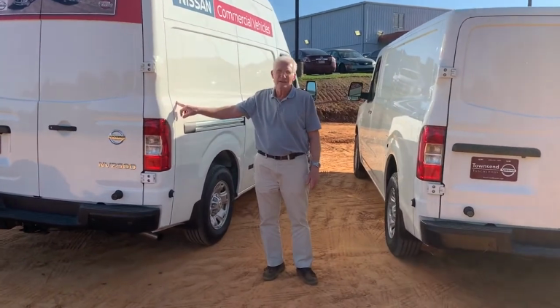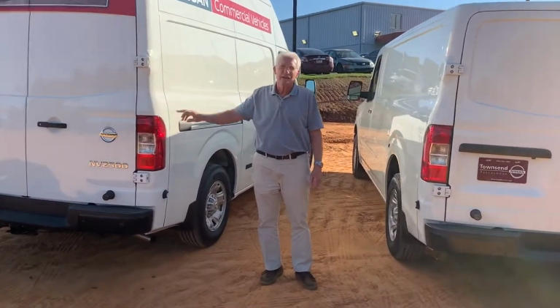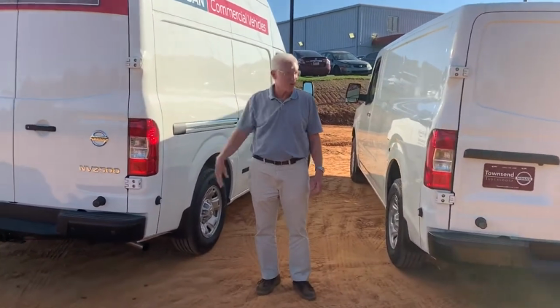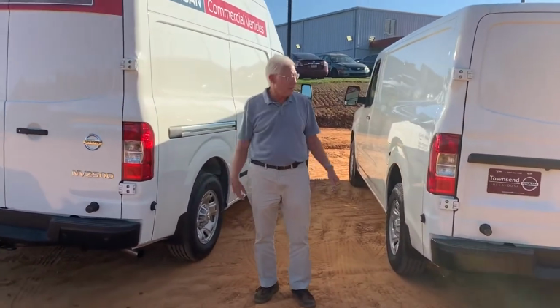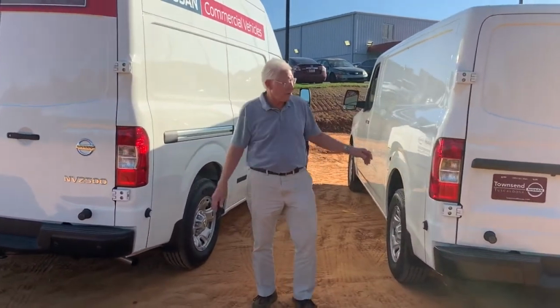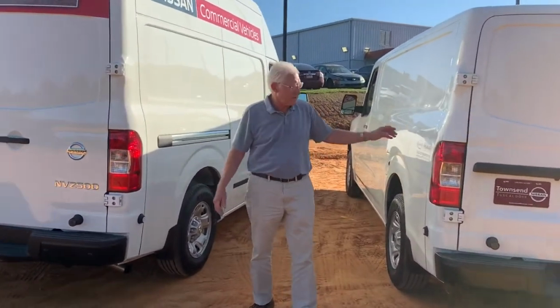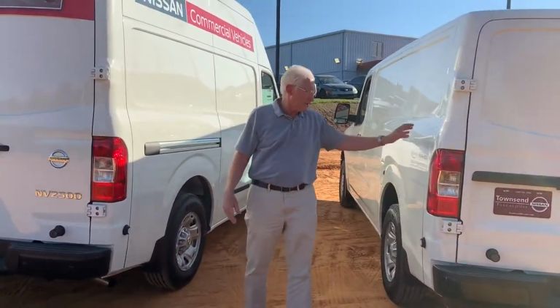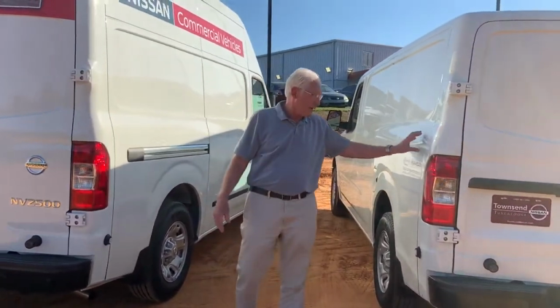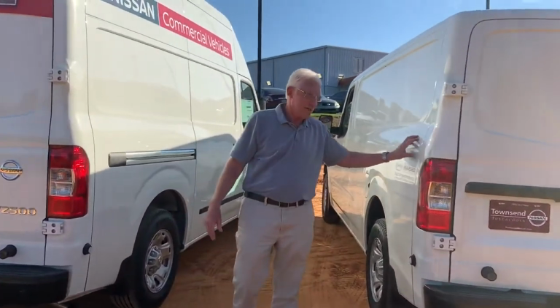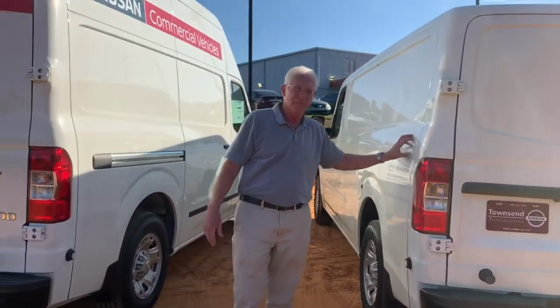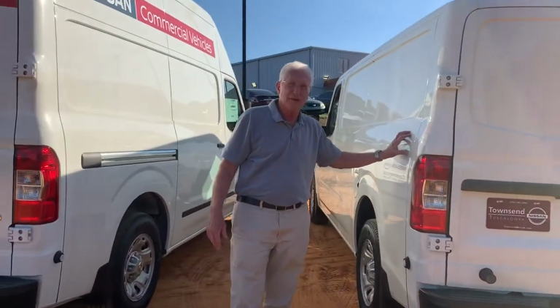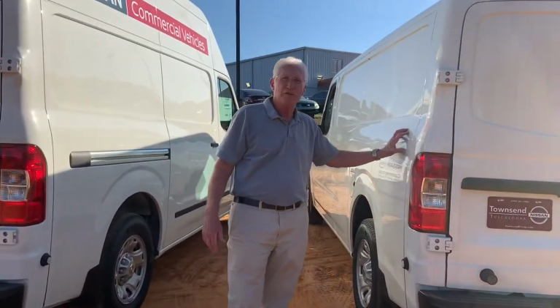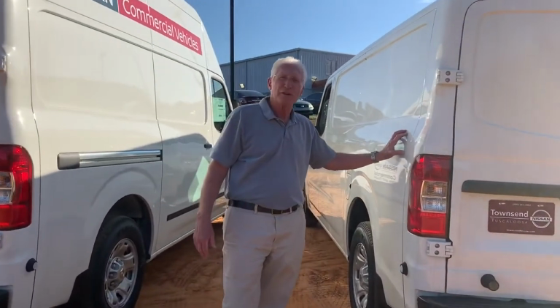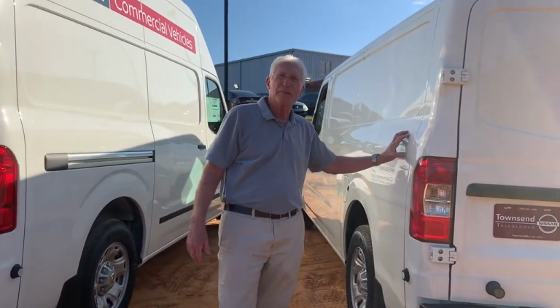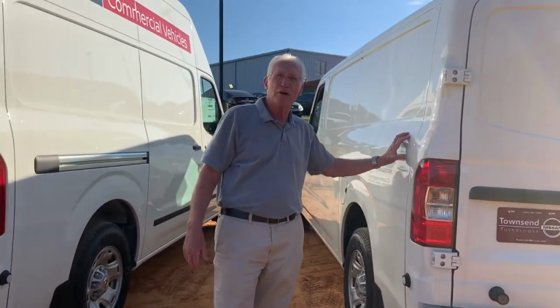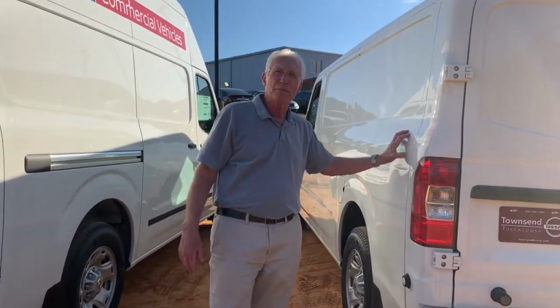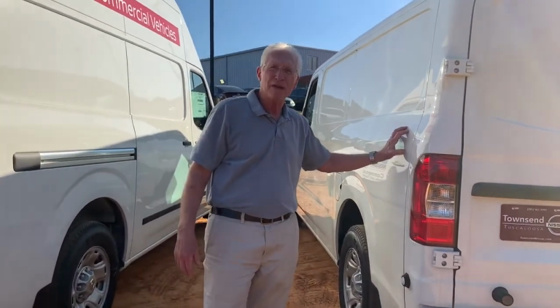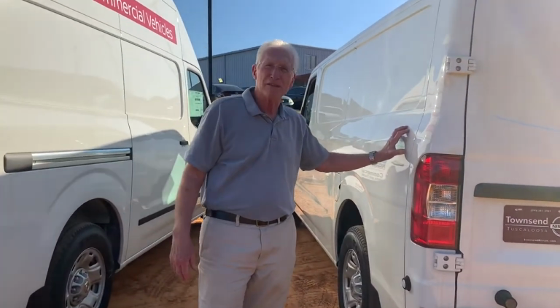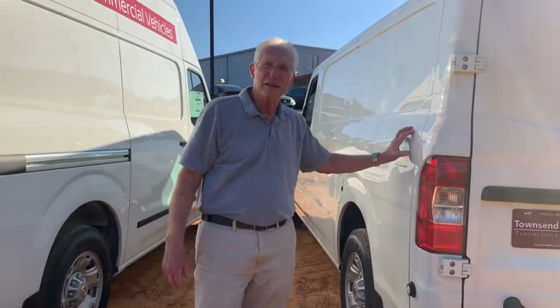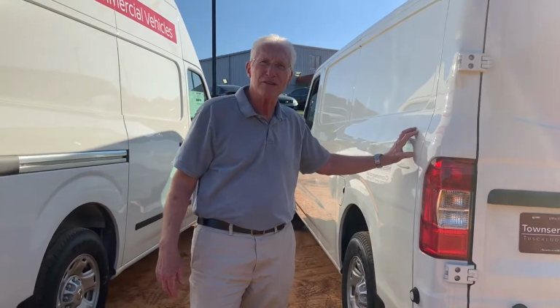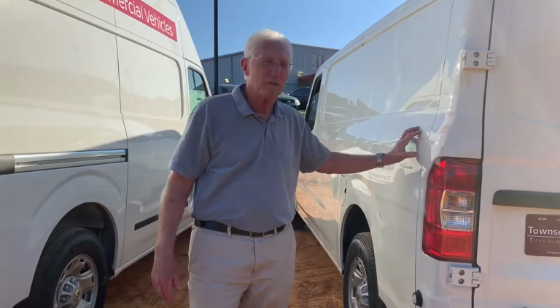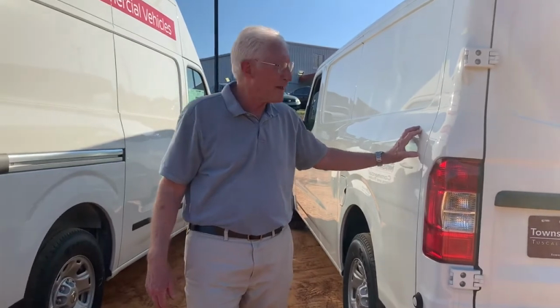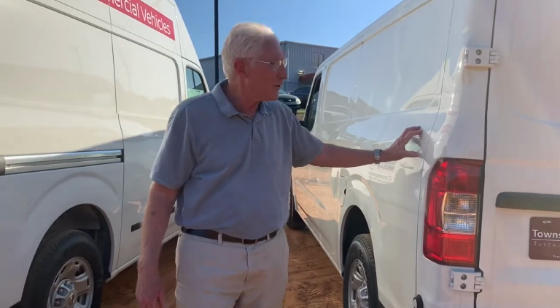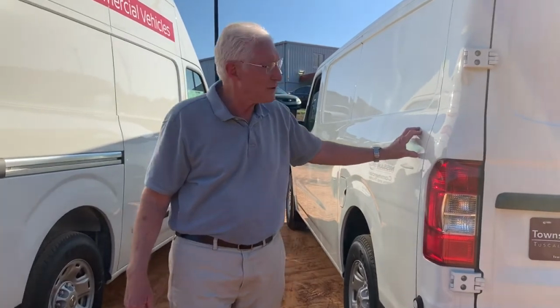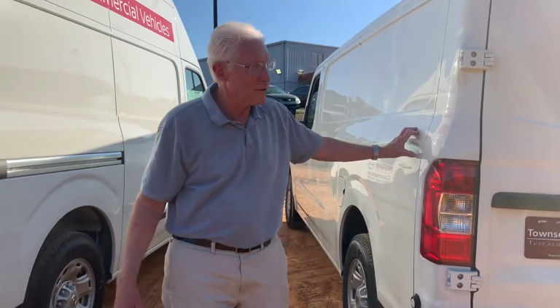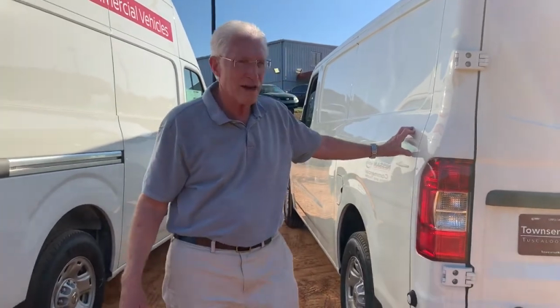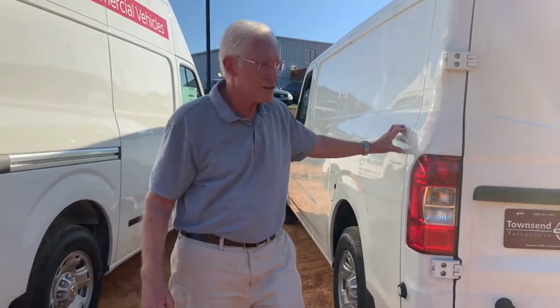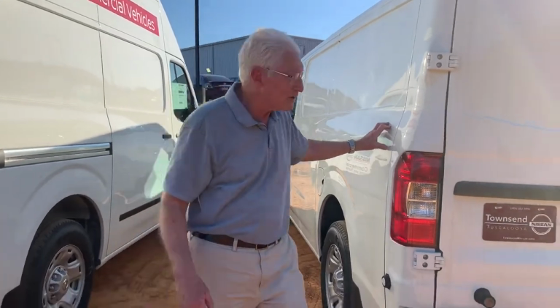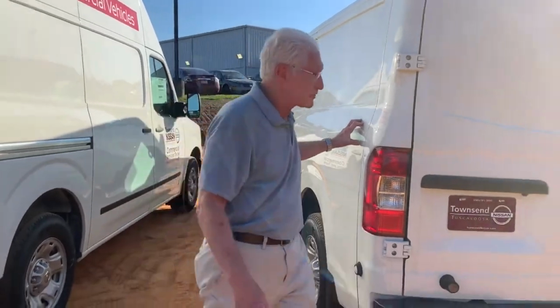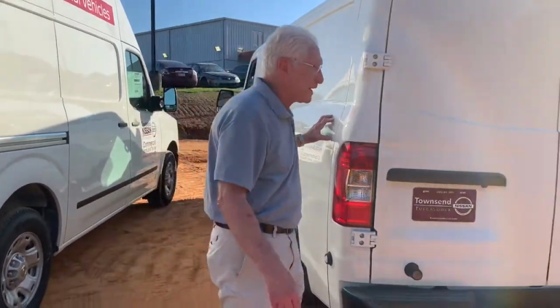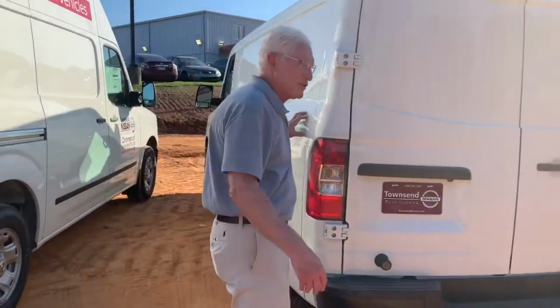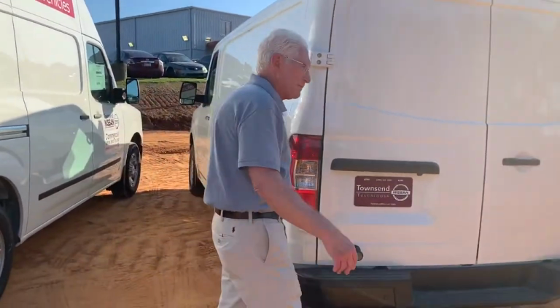You can carry nearly 2,700 pounds in these. The payload — you've got tons of space in them.